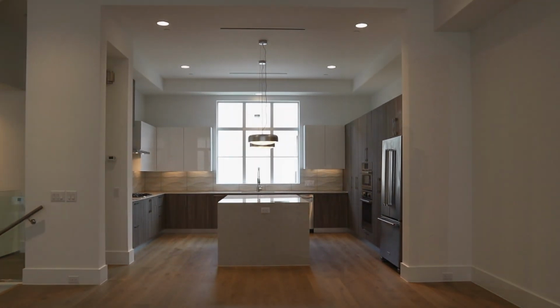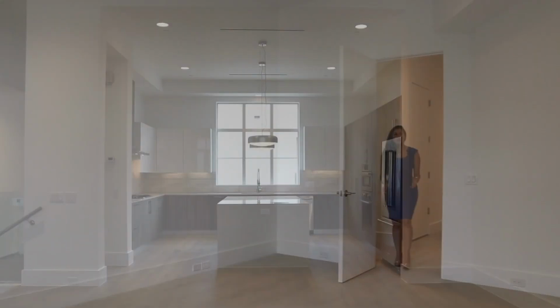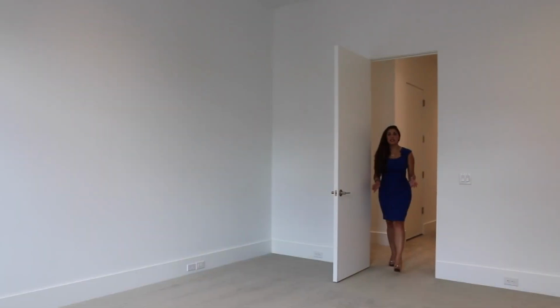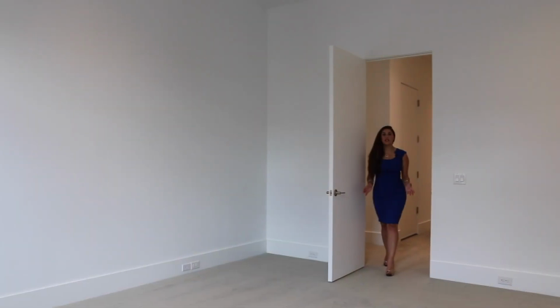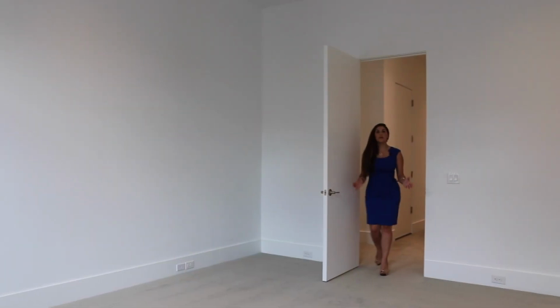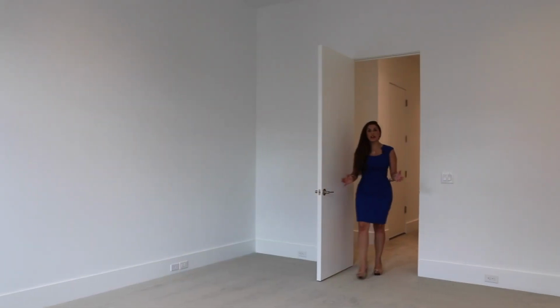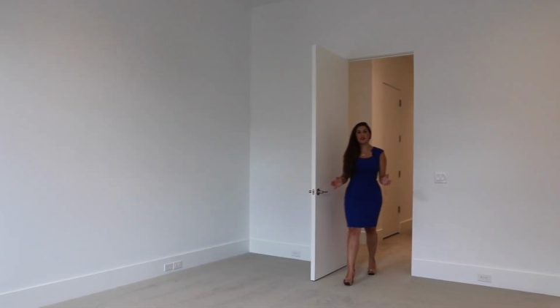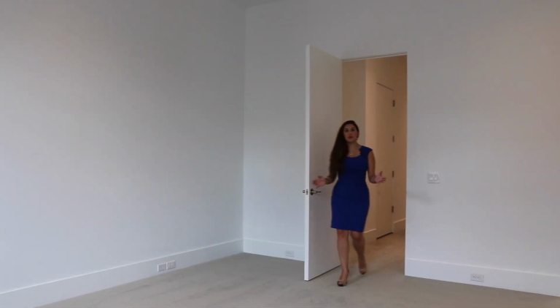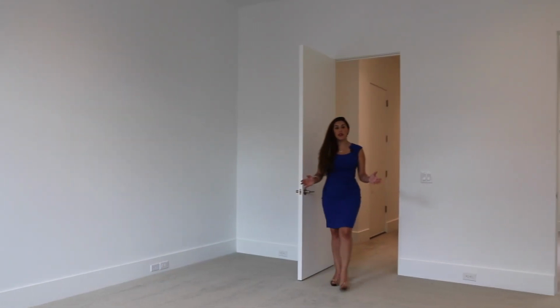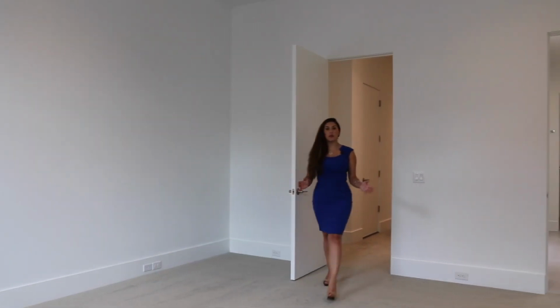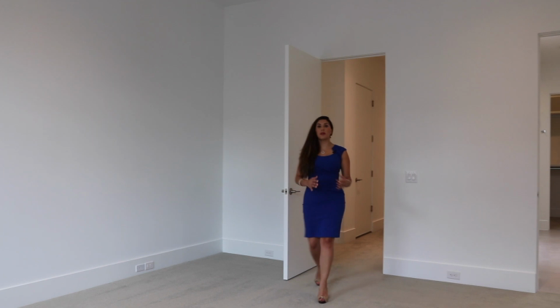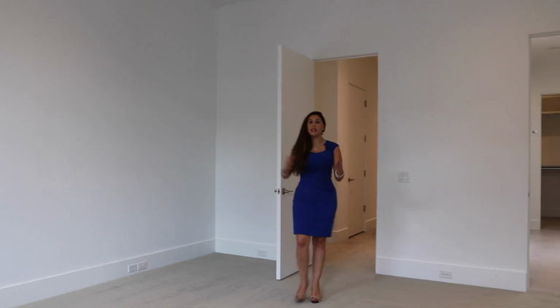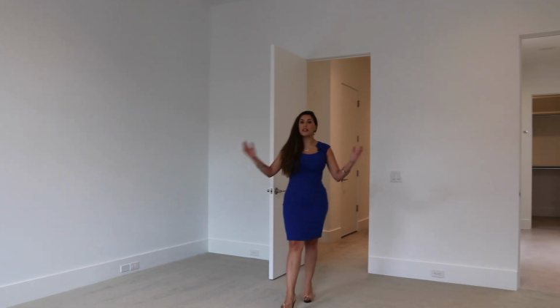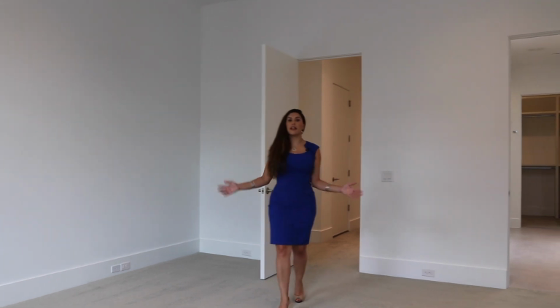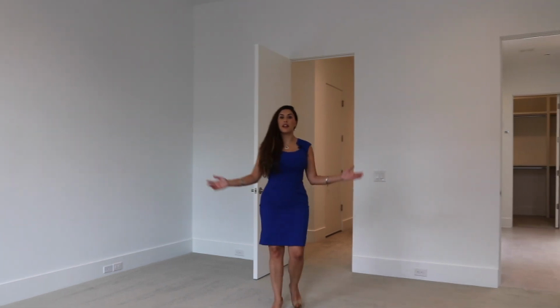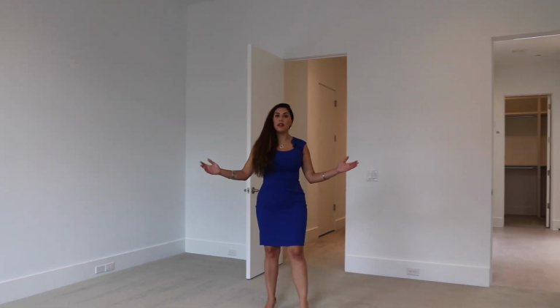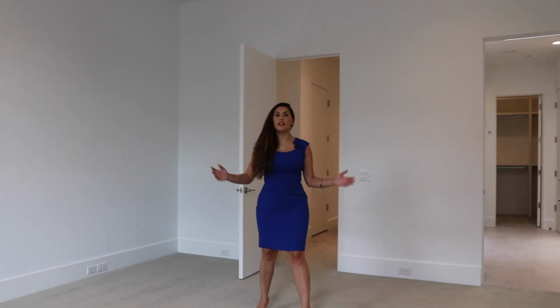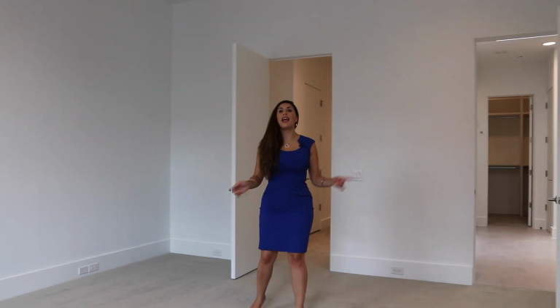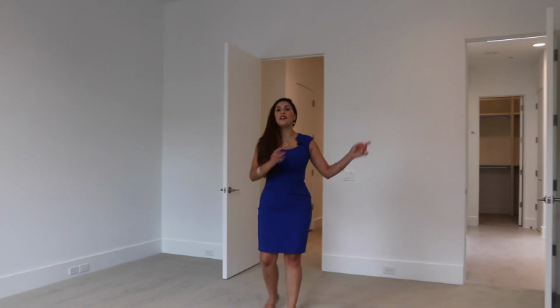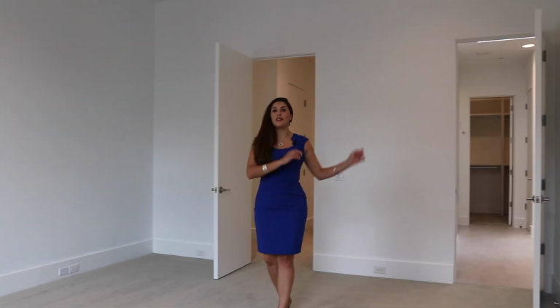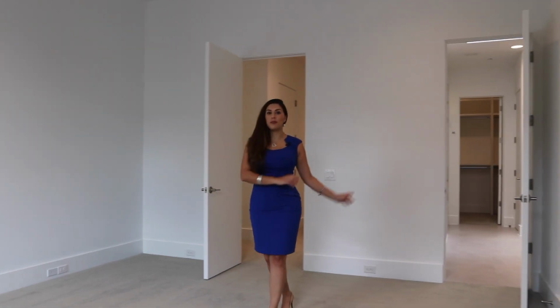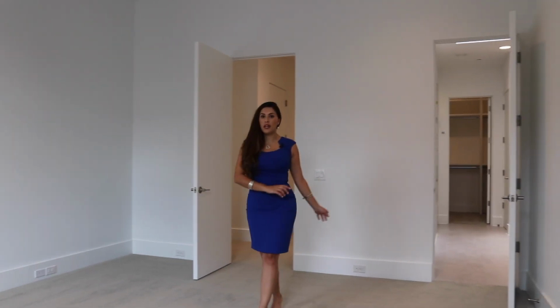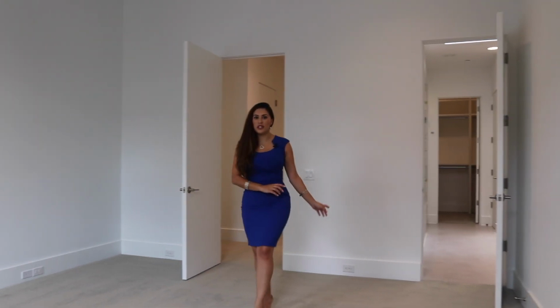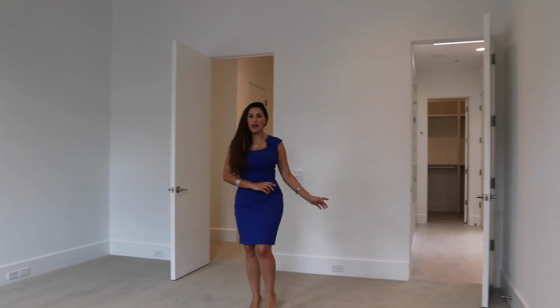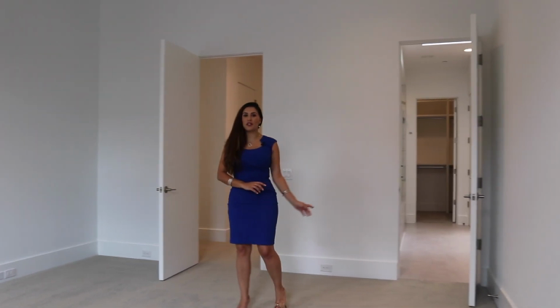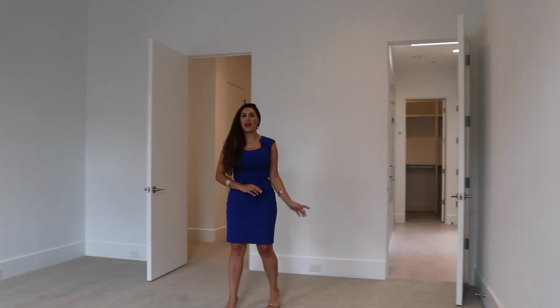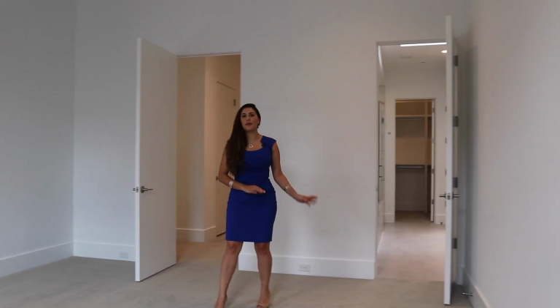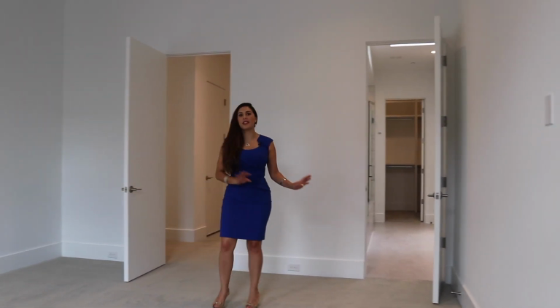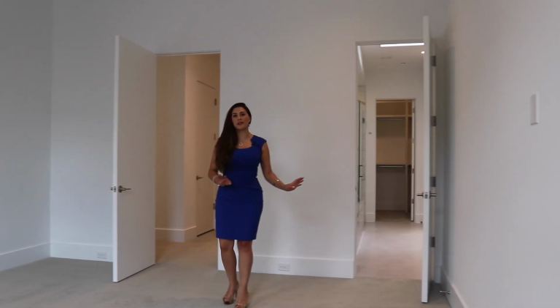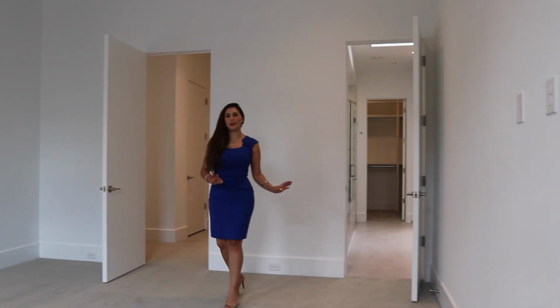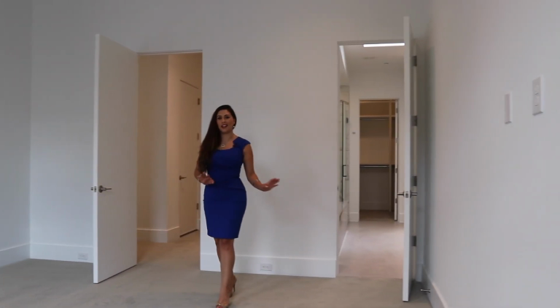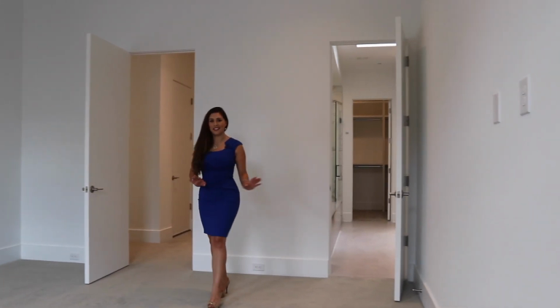This is your master suite with plenty of sunlight coming in, and you have a spacious master bath with his and her closets.